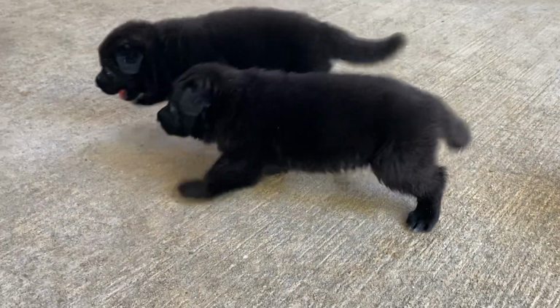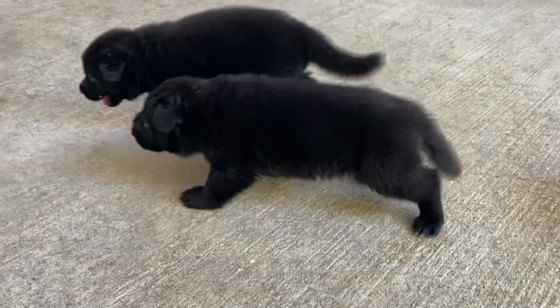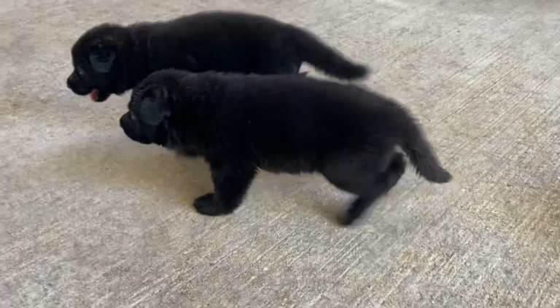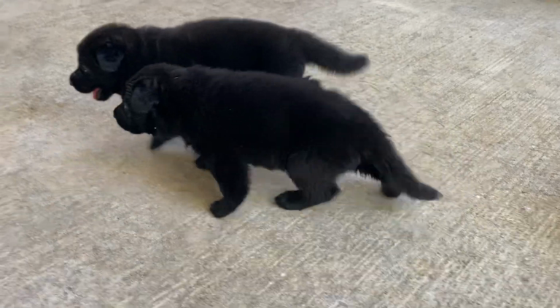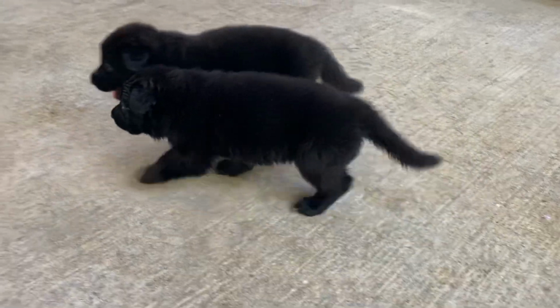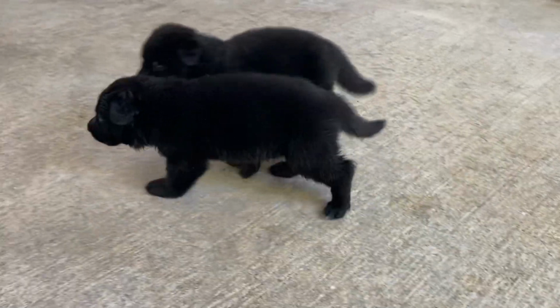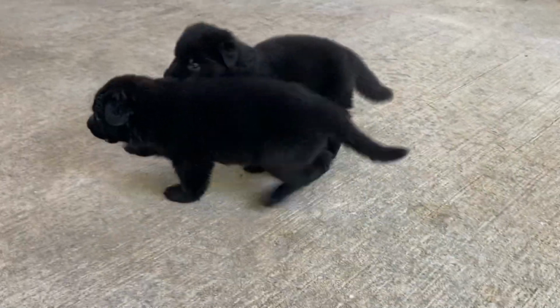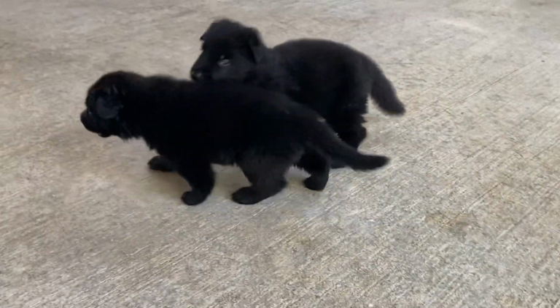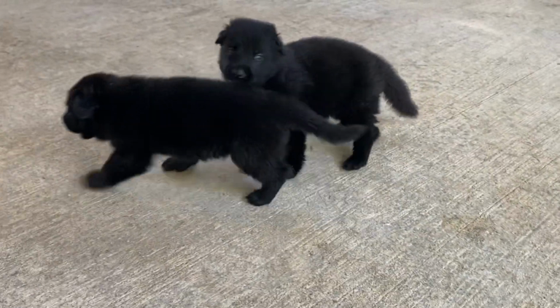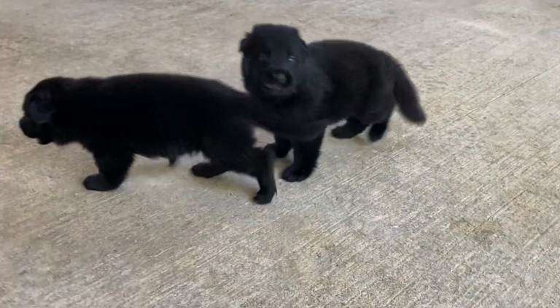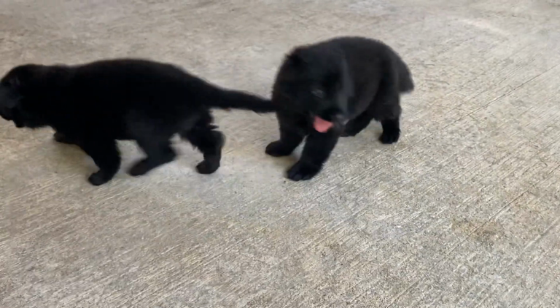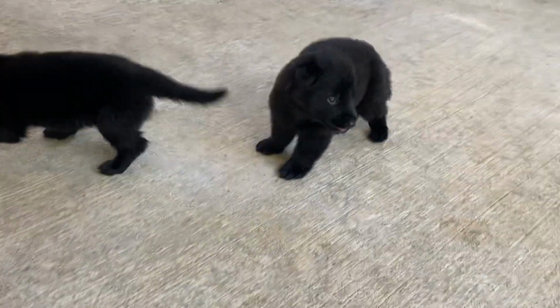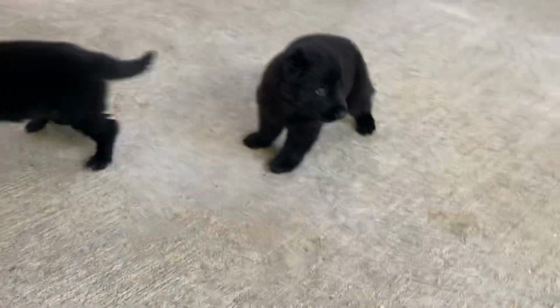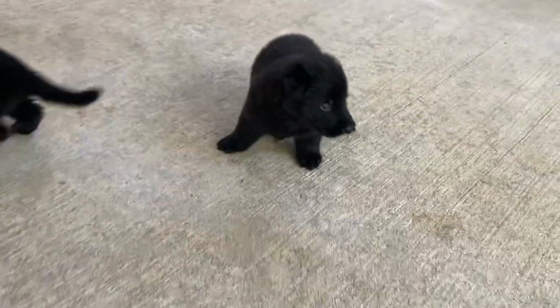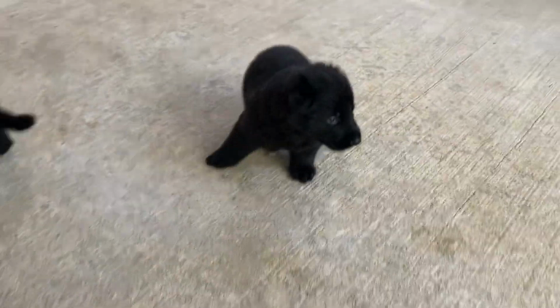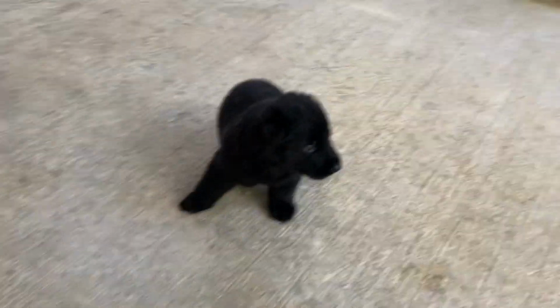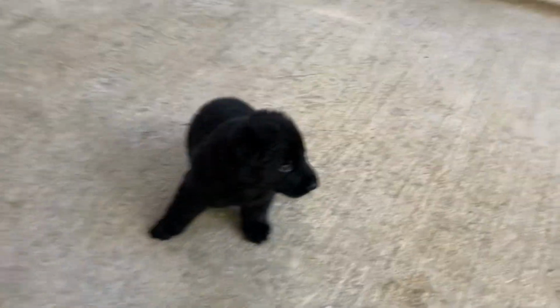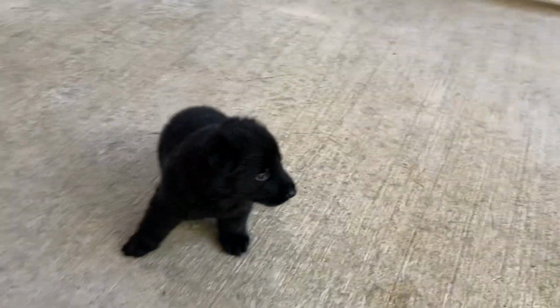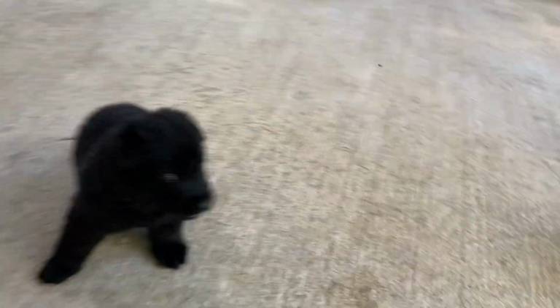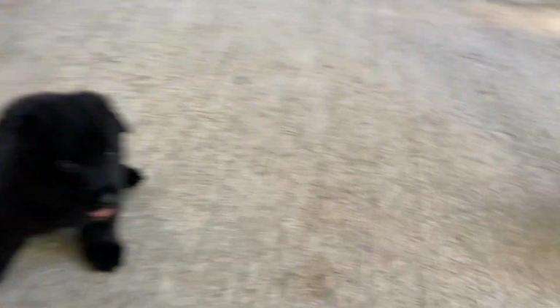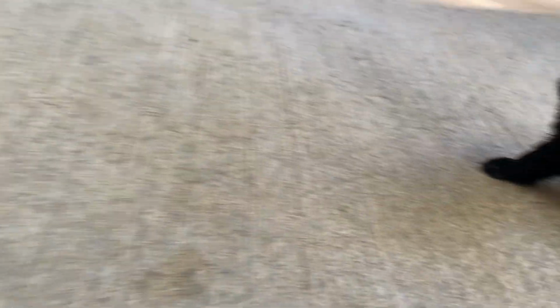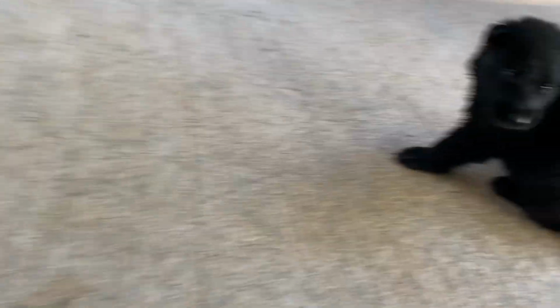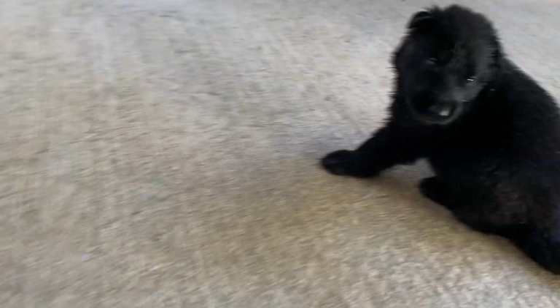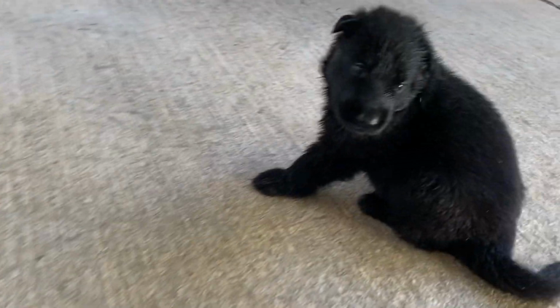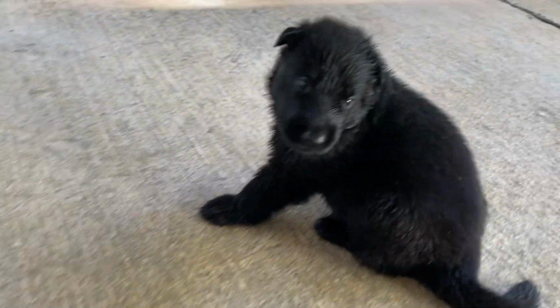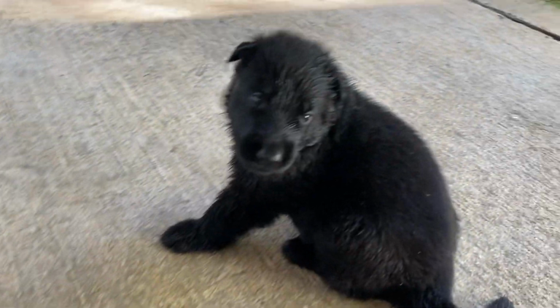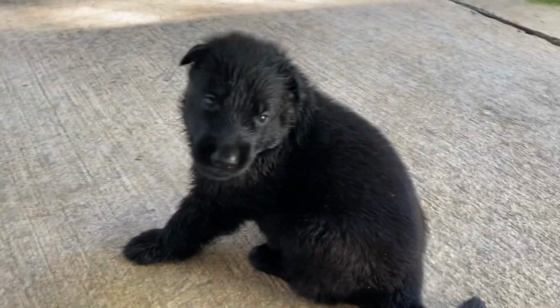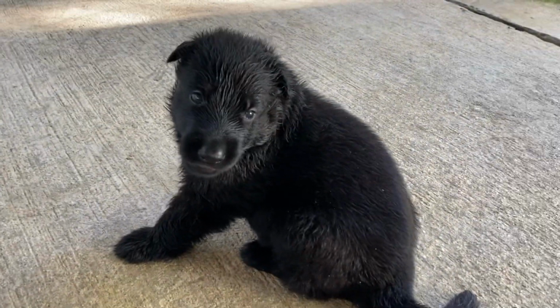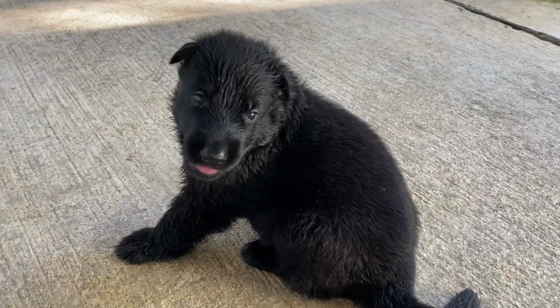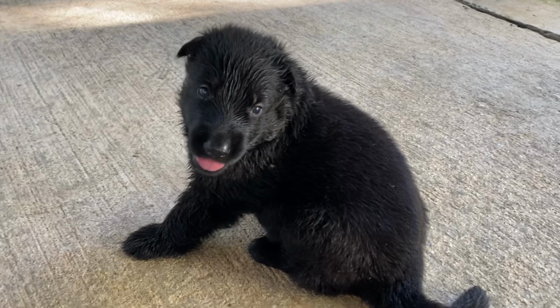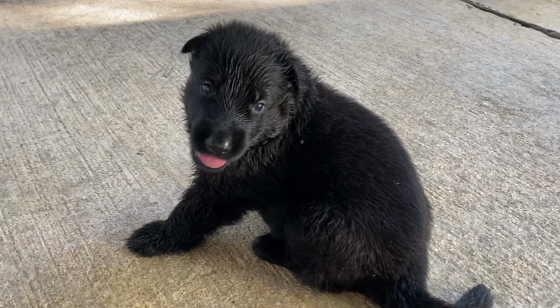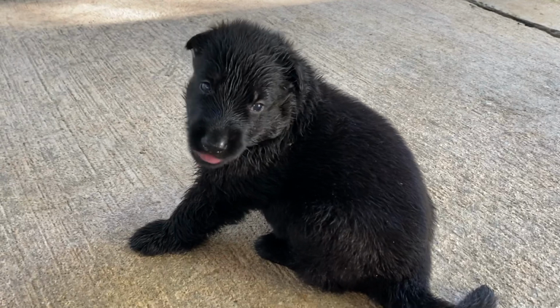Thank all of you from all of us. GermanShepherdMan.com.